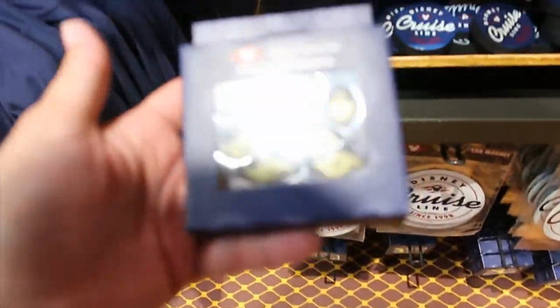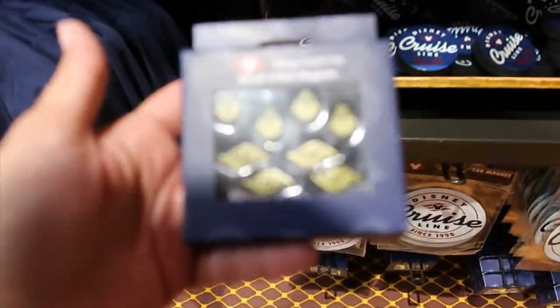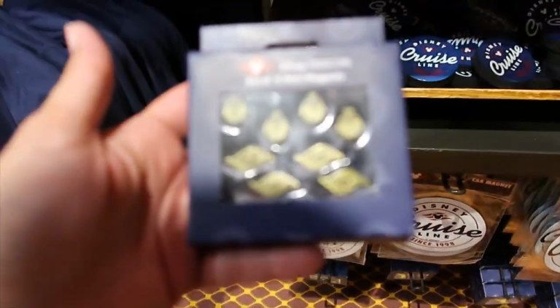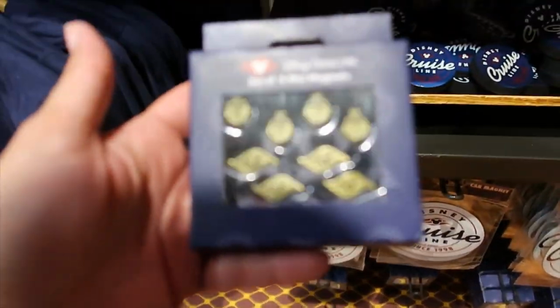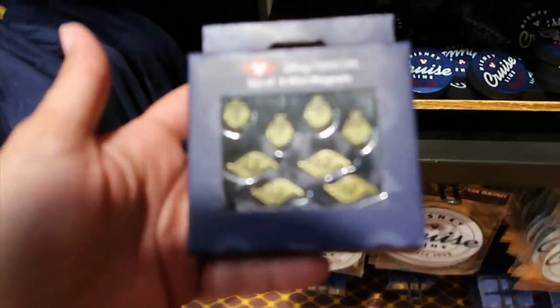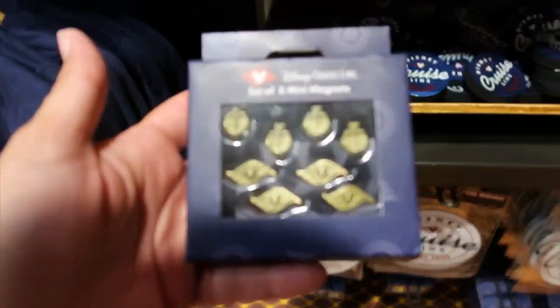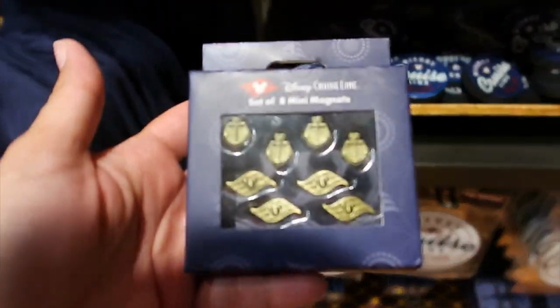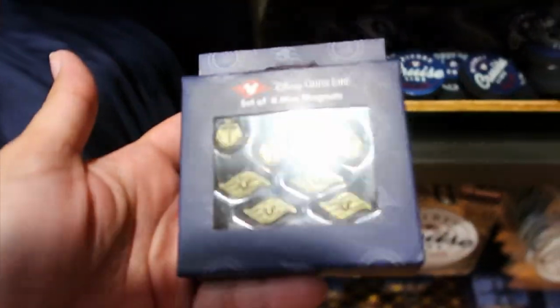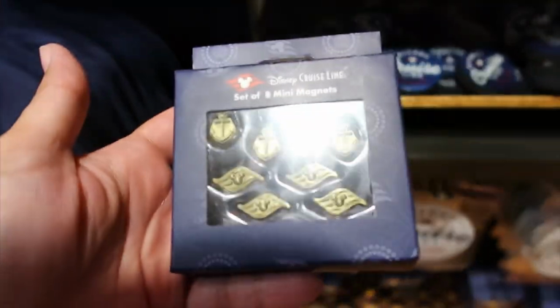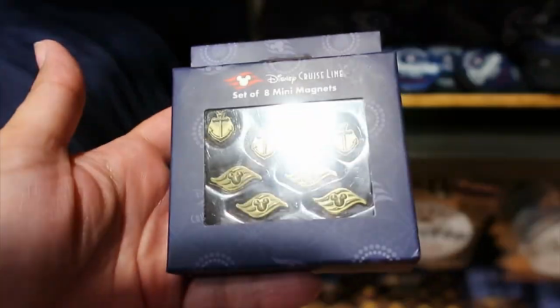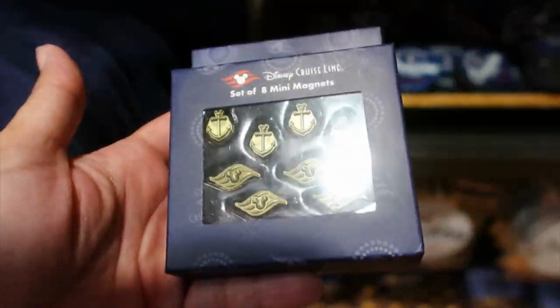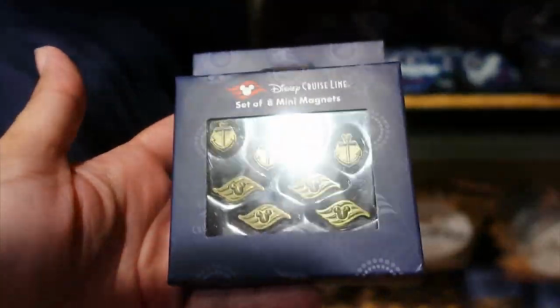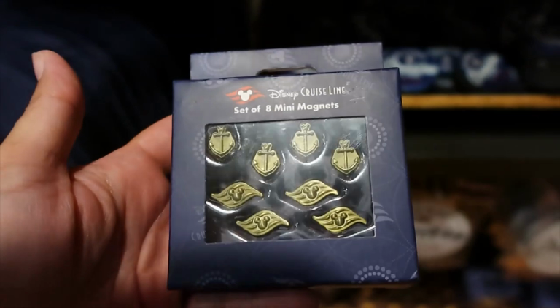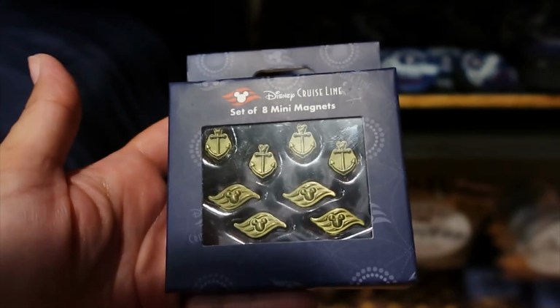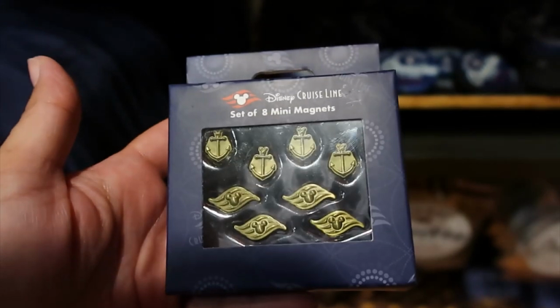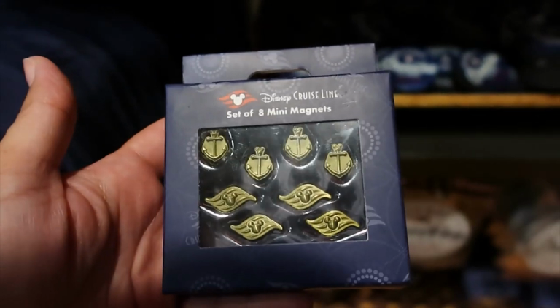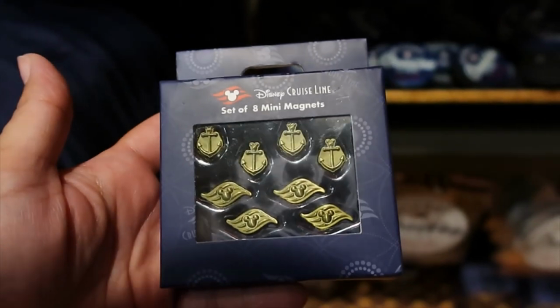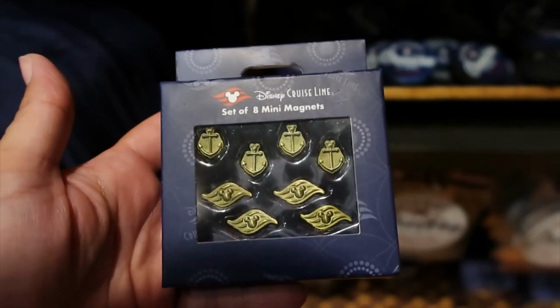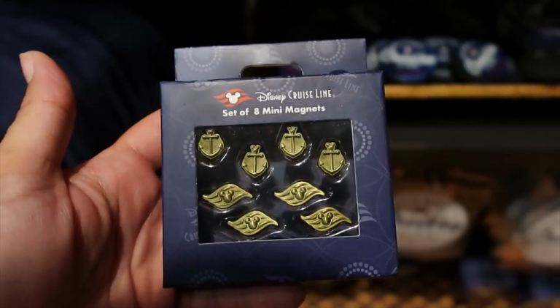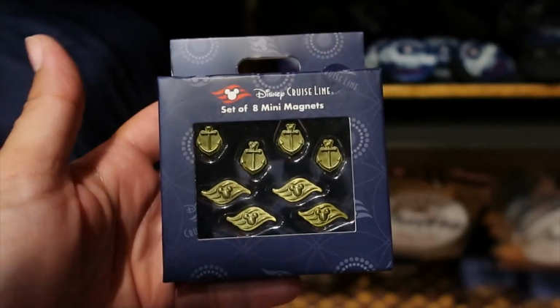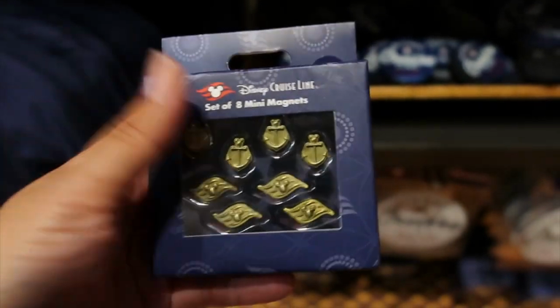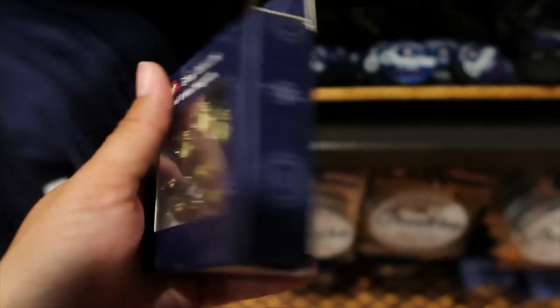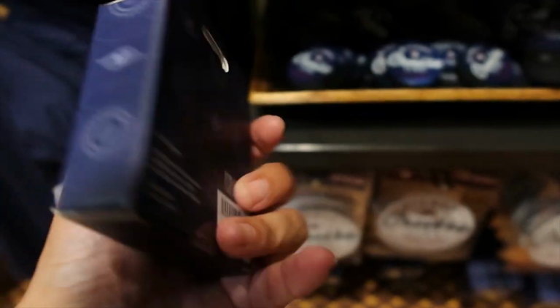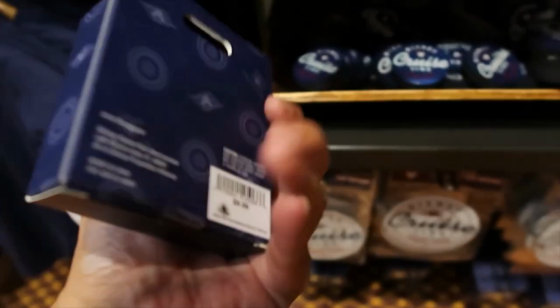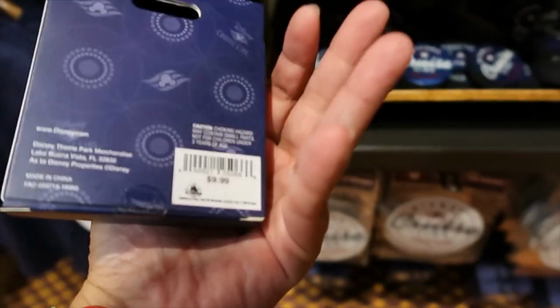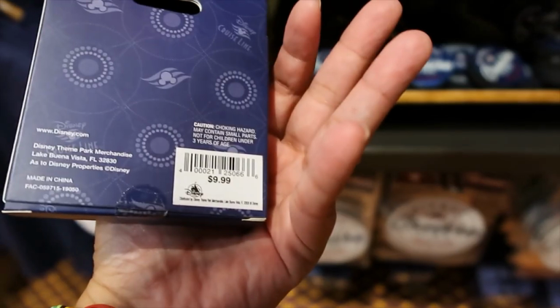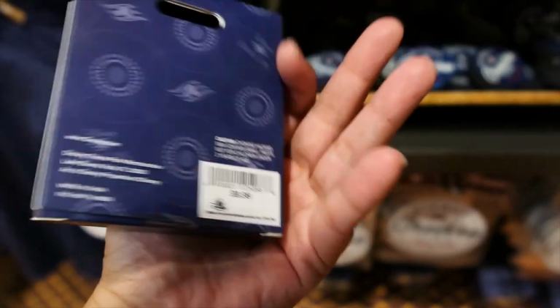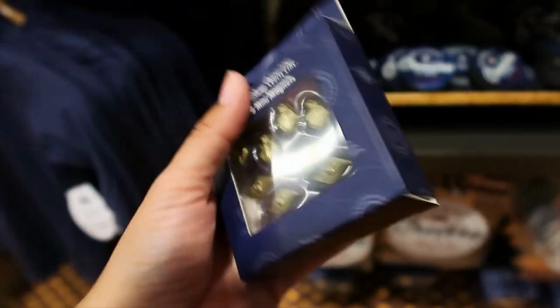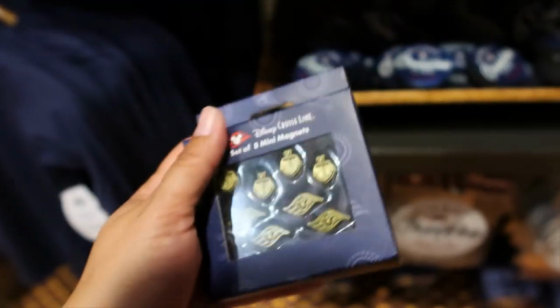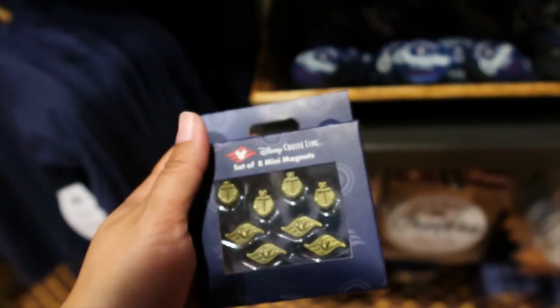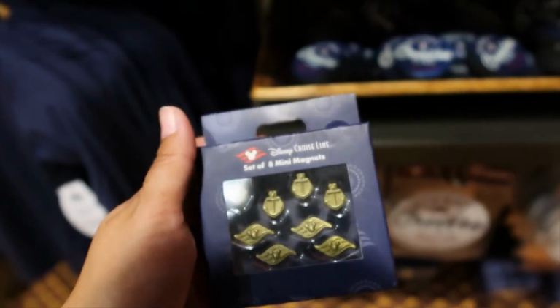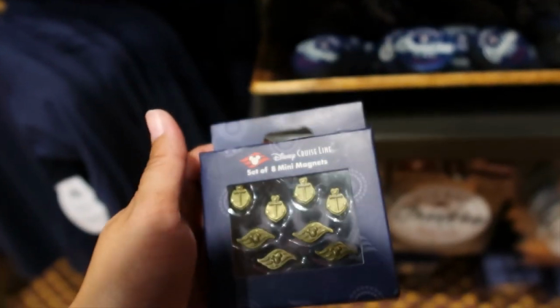Mini magnets — those are adorable. Super cute. $9.99.